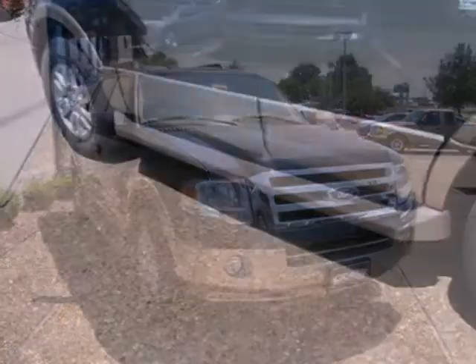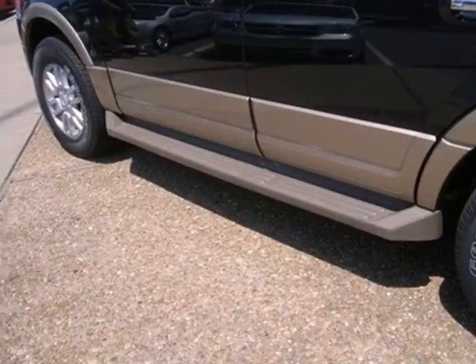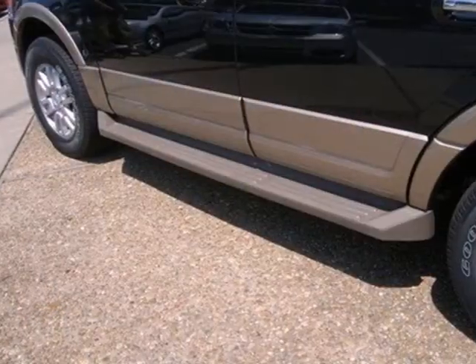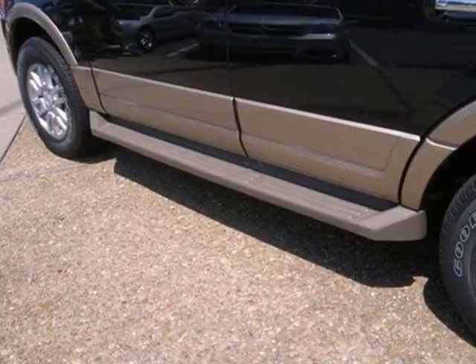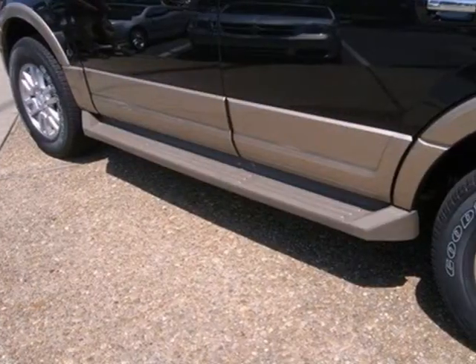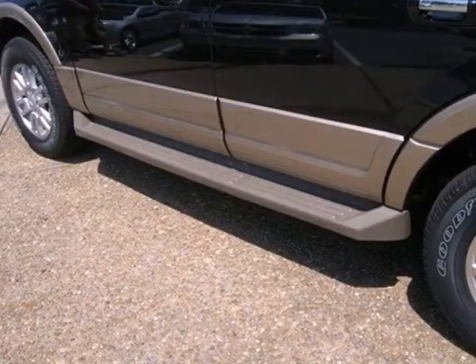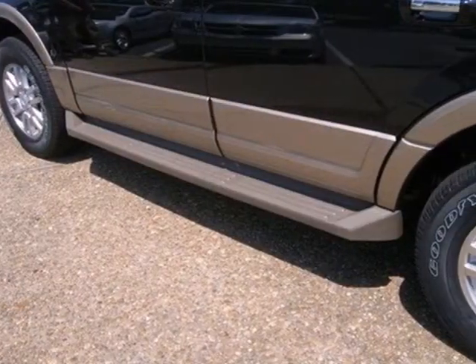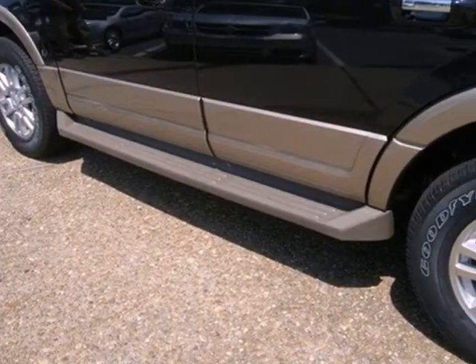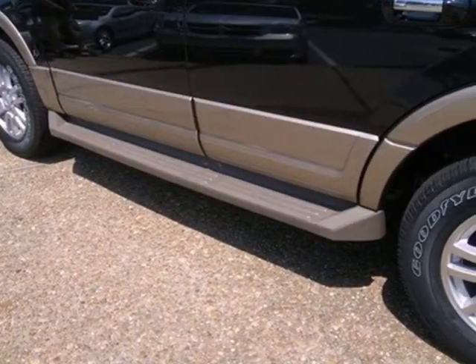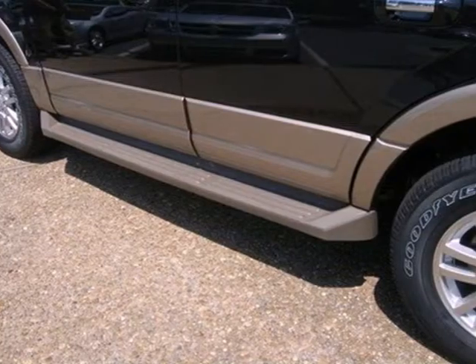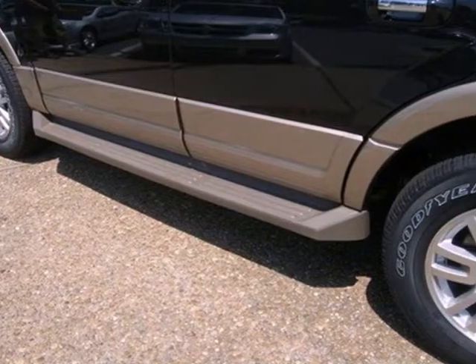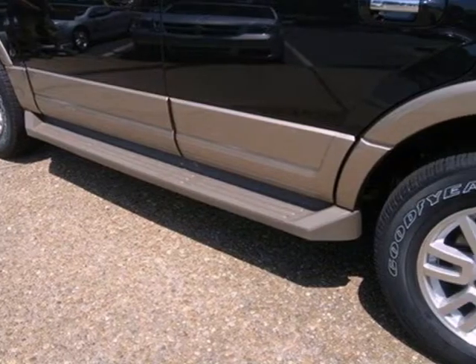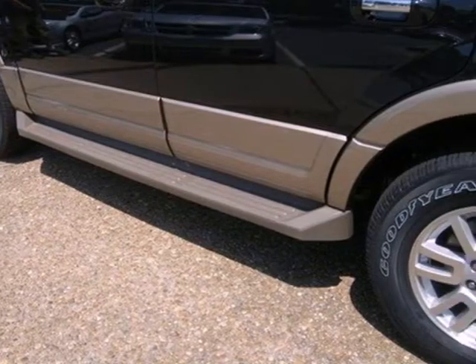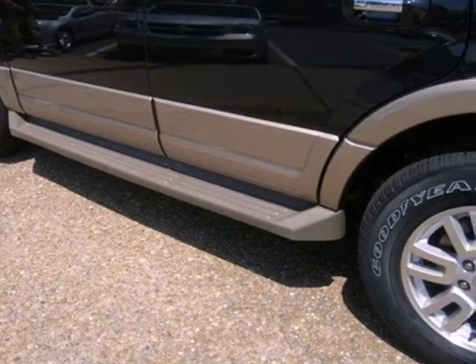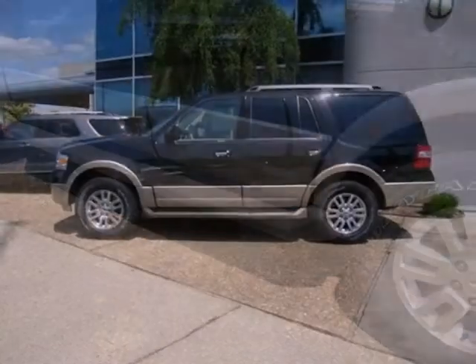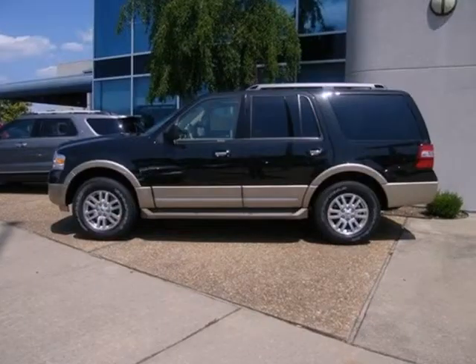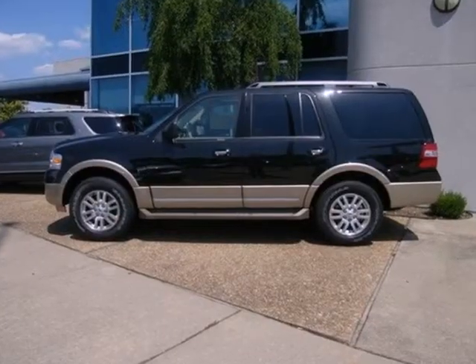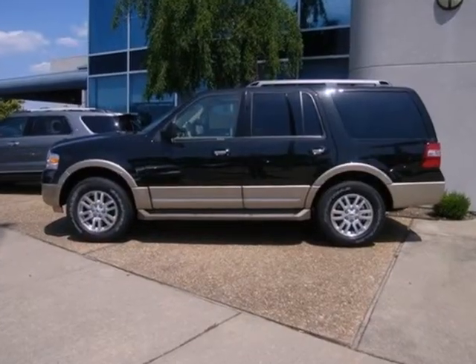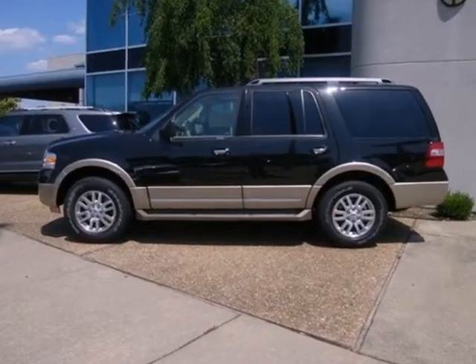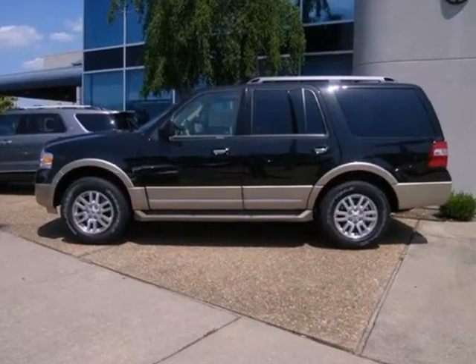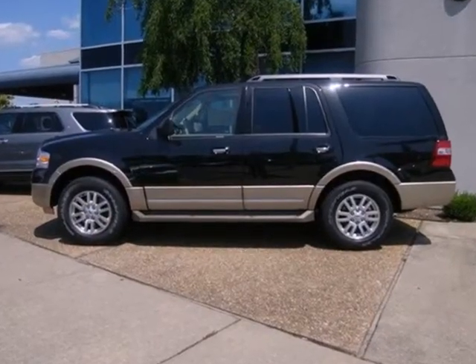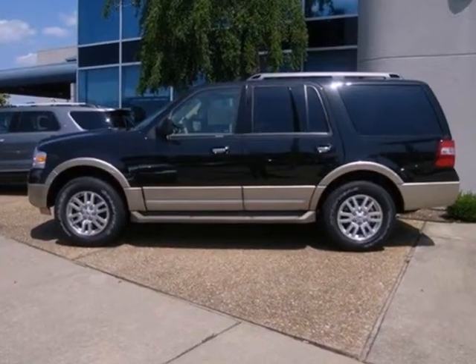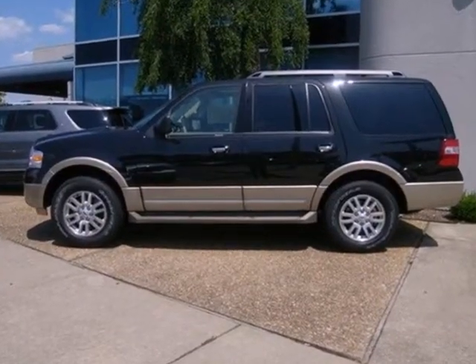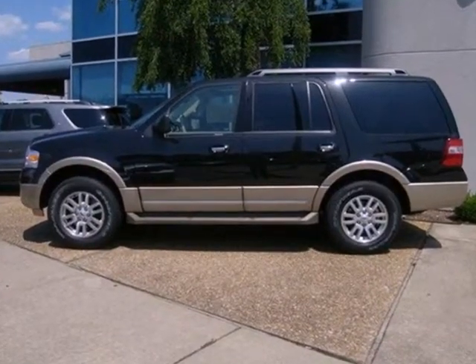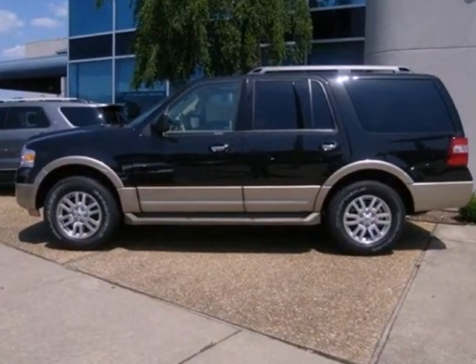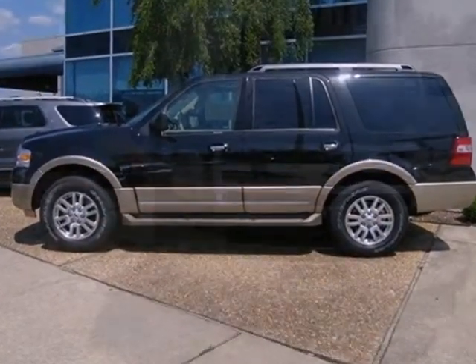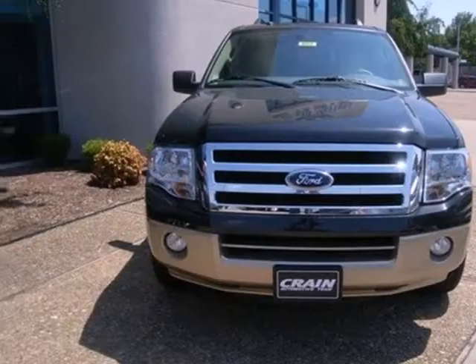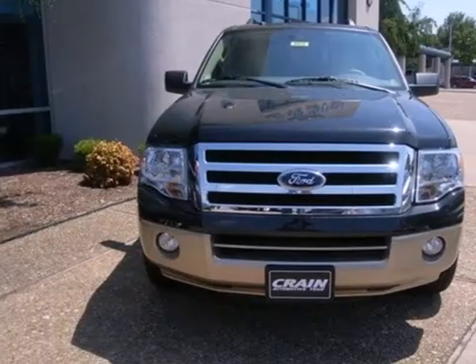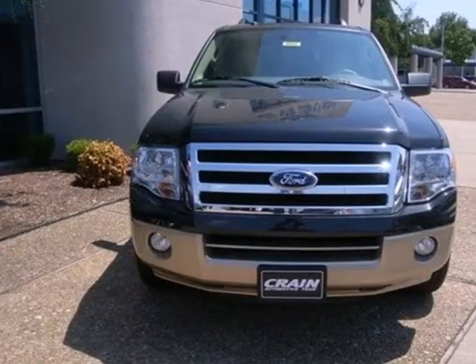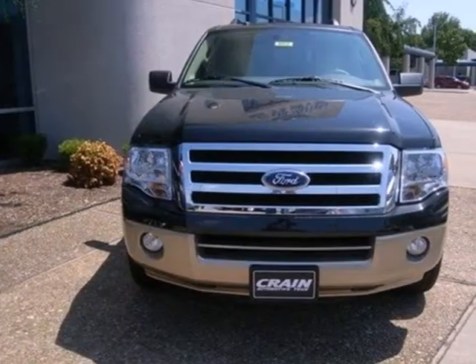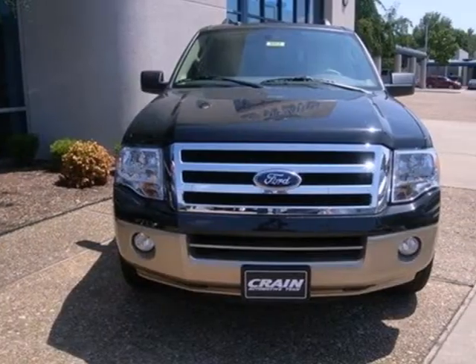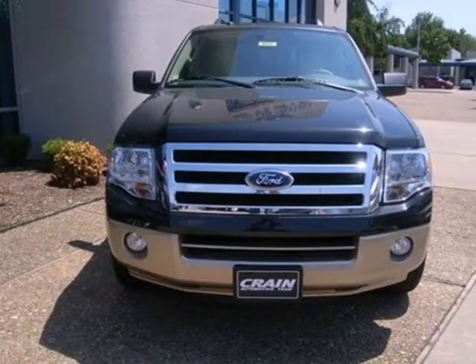It comes with anti-lock brakes, multiple airbags, fog lights, keyless entry, heated mirrors, roof rack, and a tow hitch receiver.